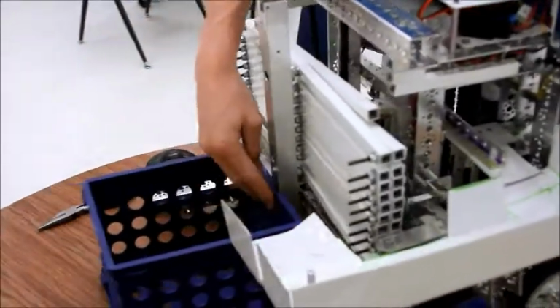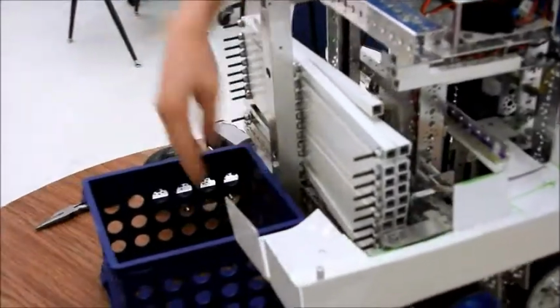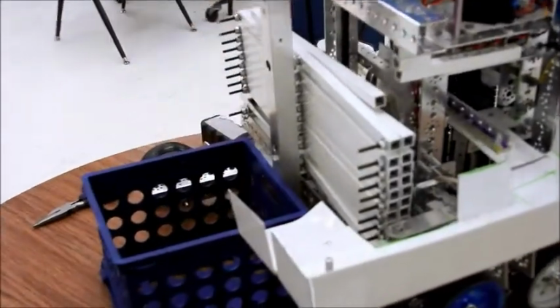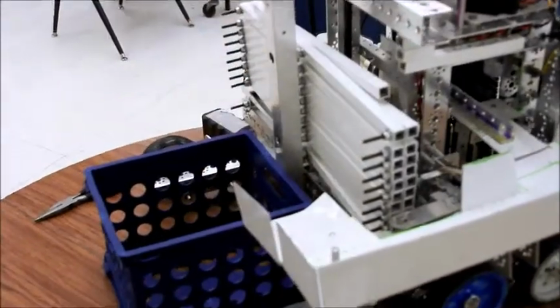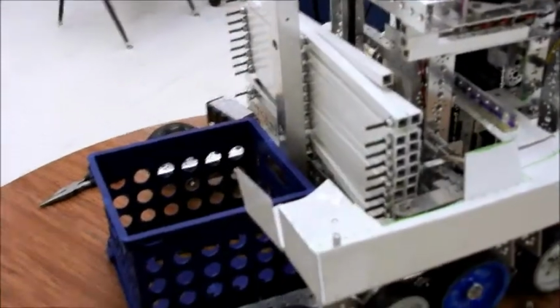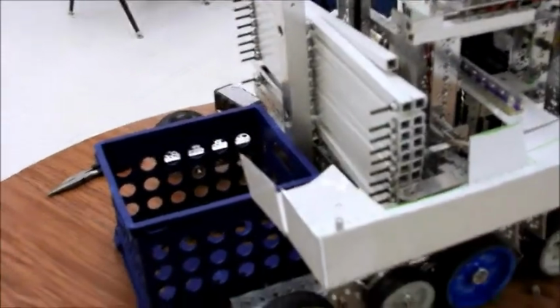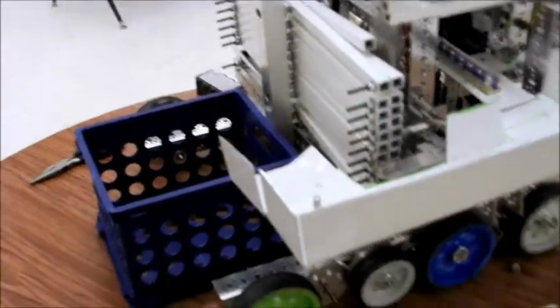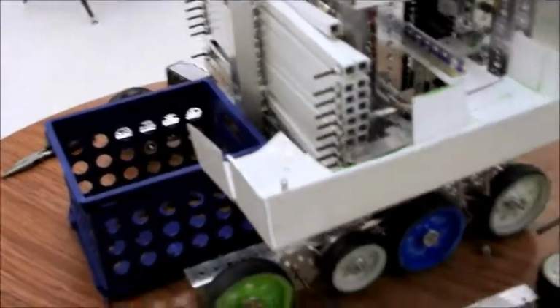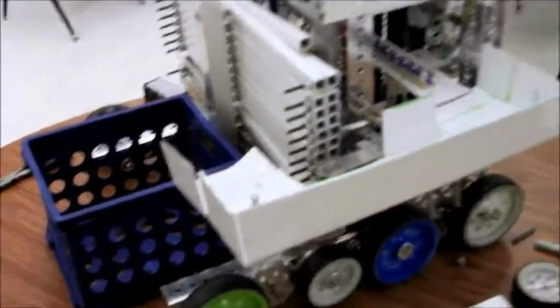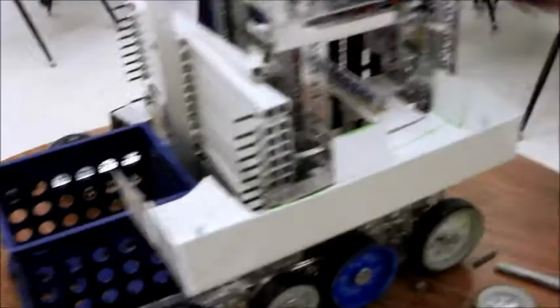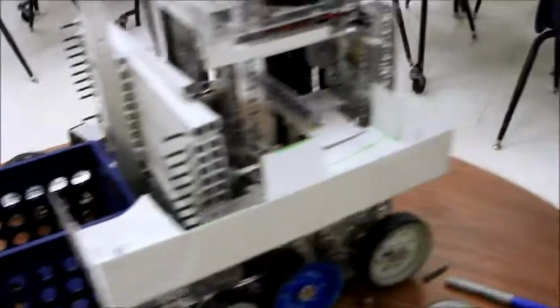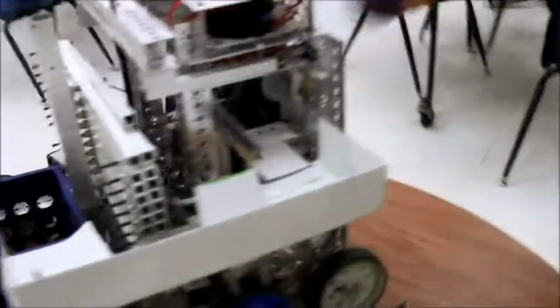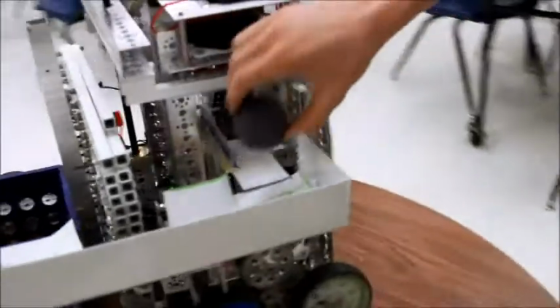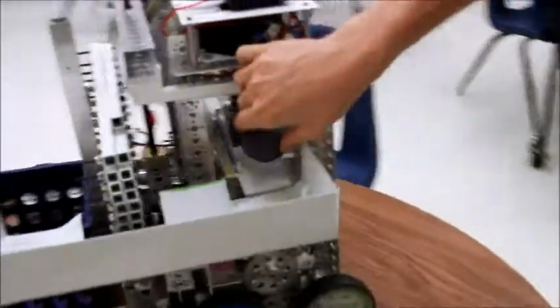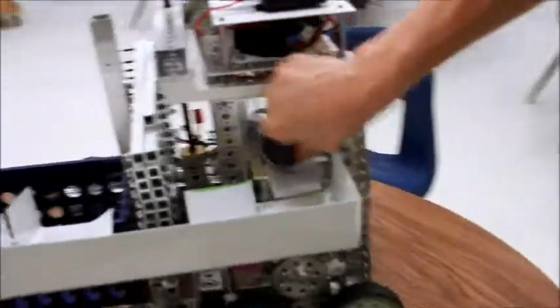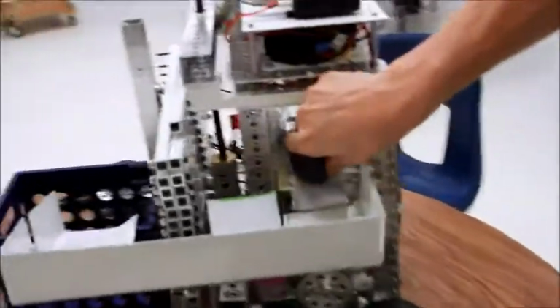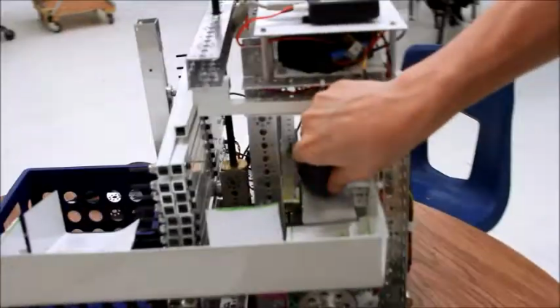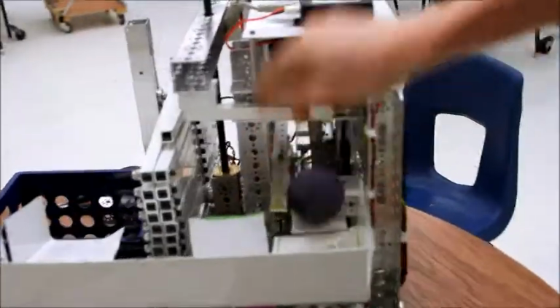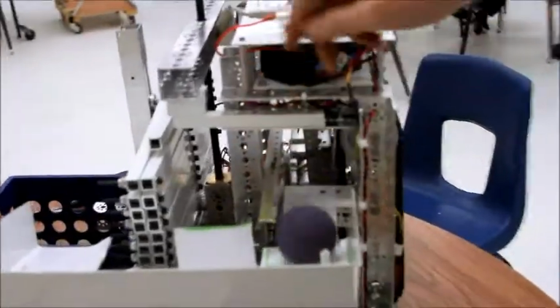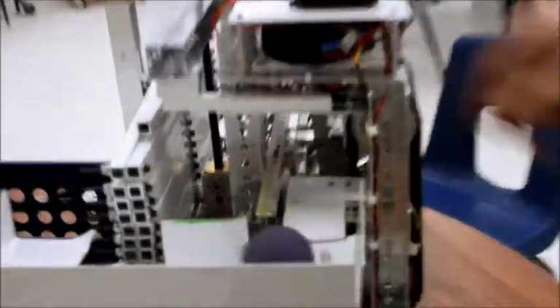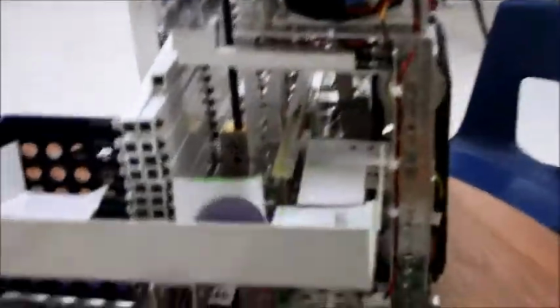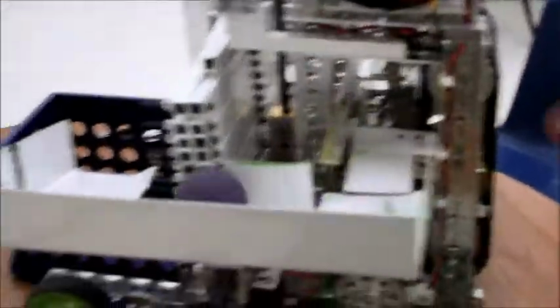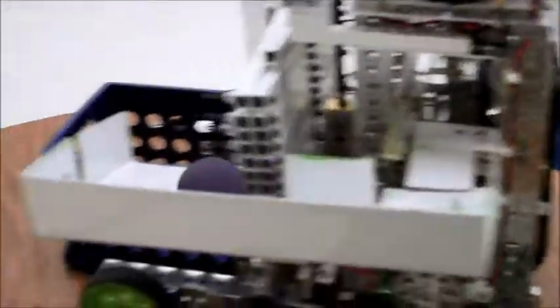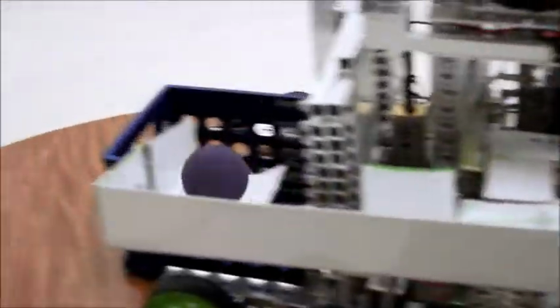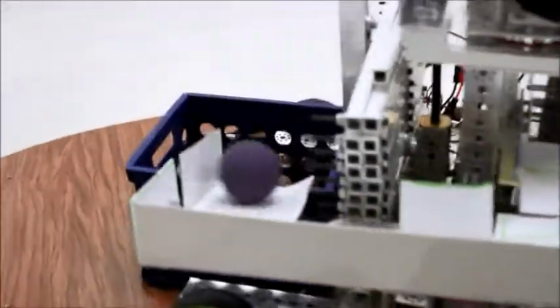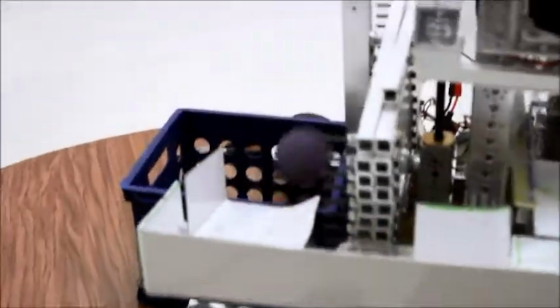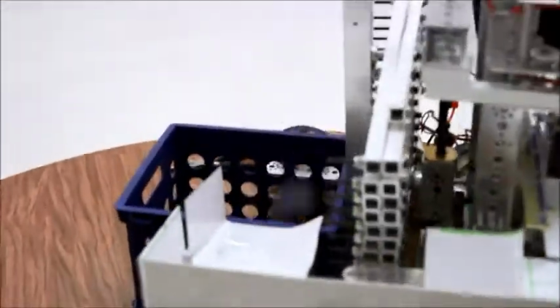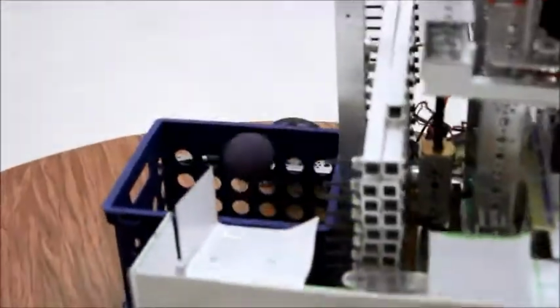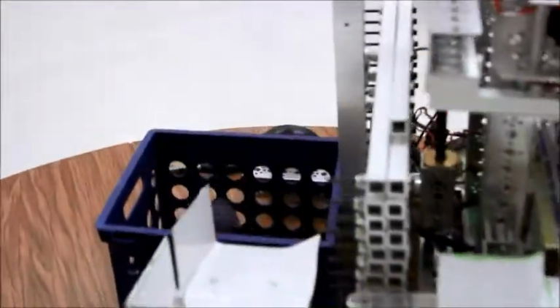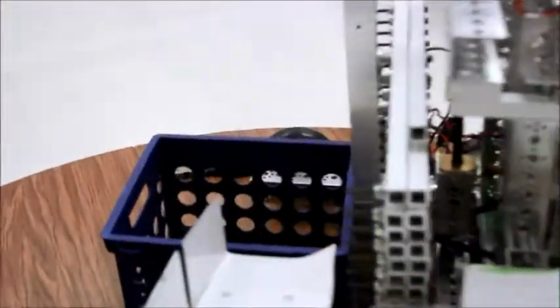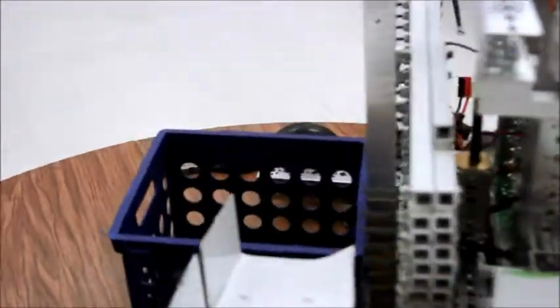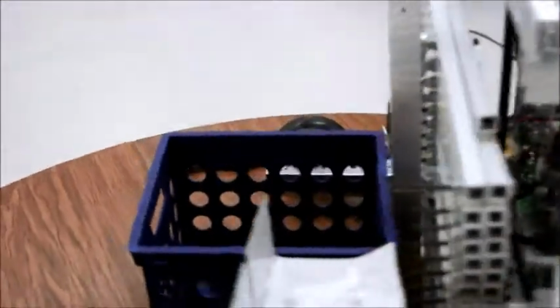From the conveyor, the balls come up, drop into here, and roll around the conveyor and into the crate.